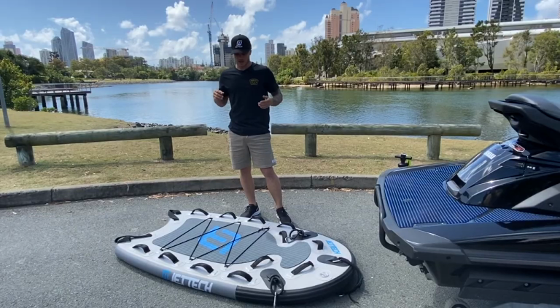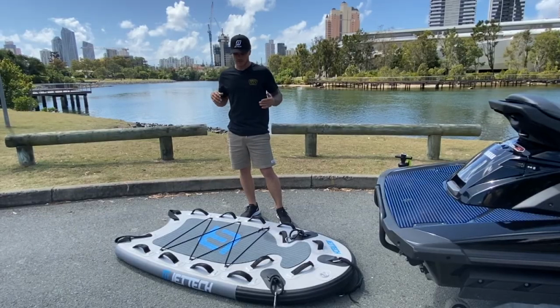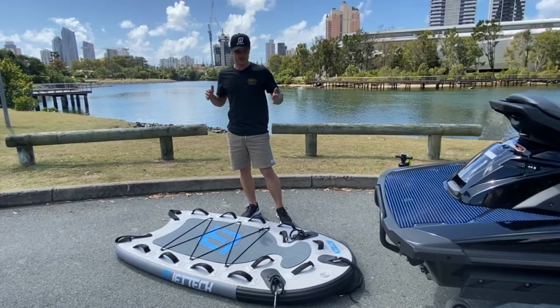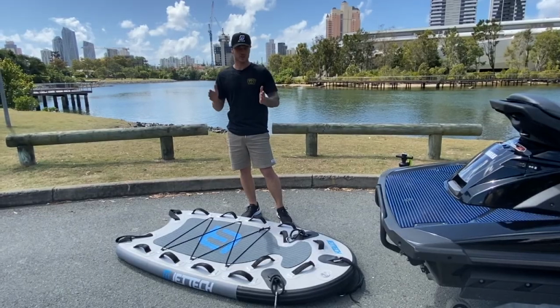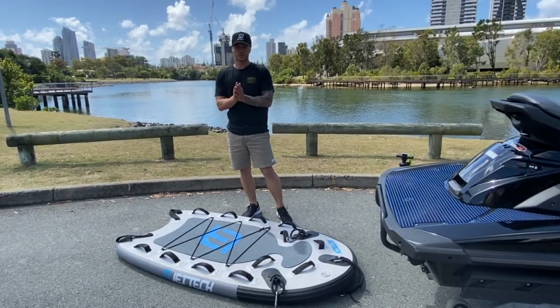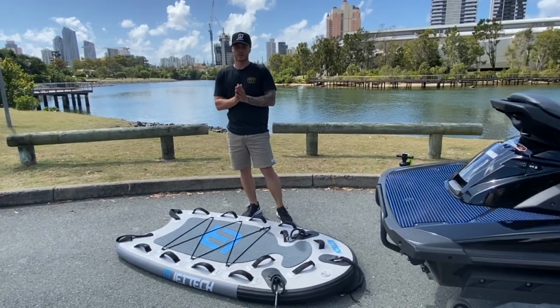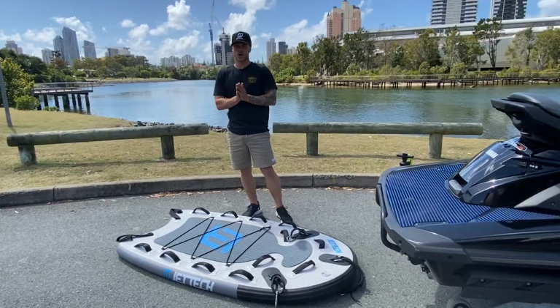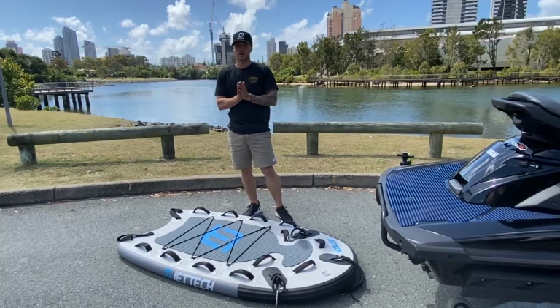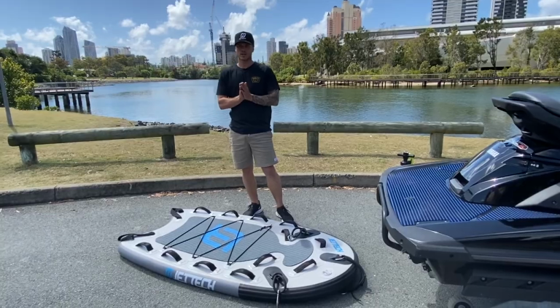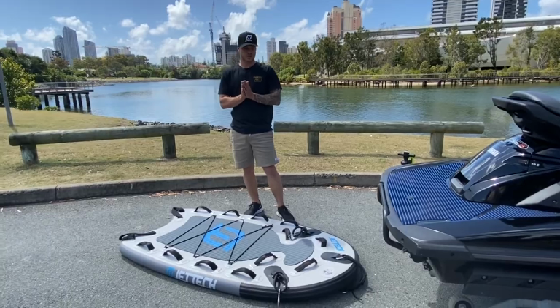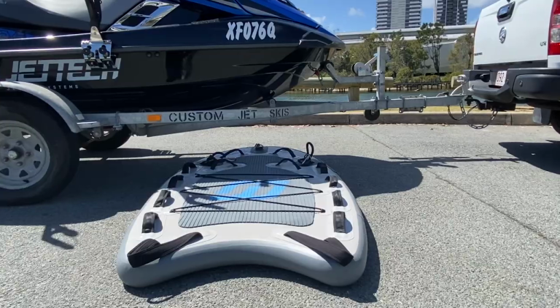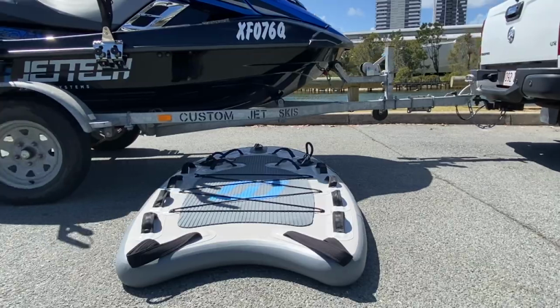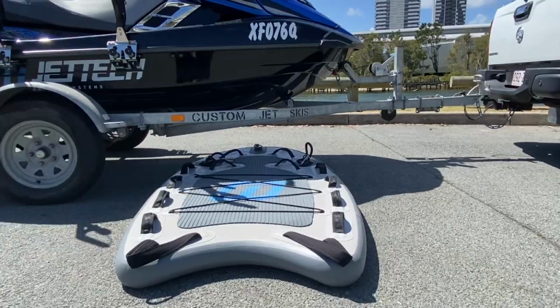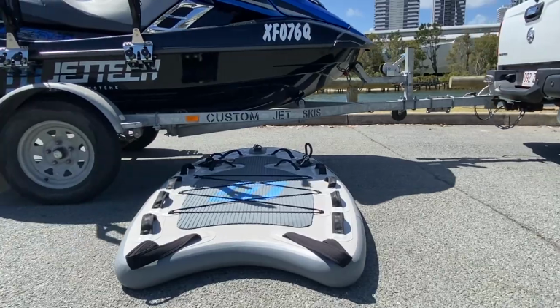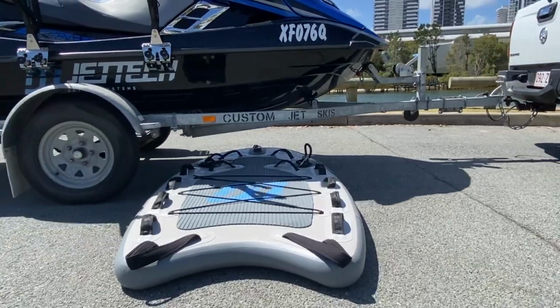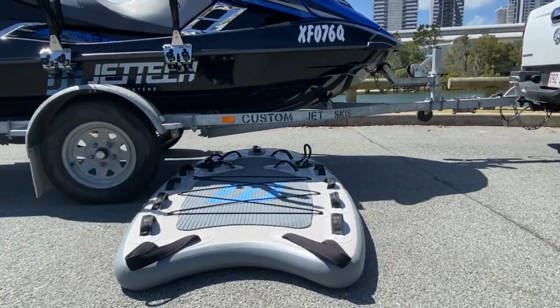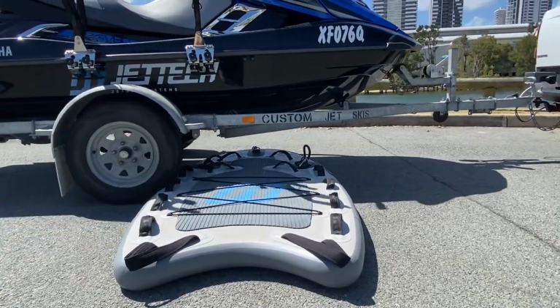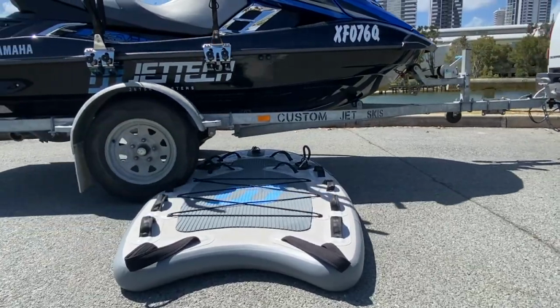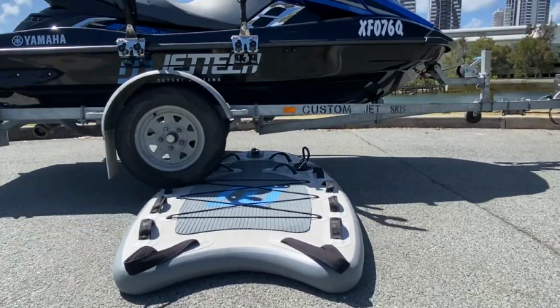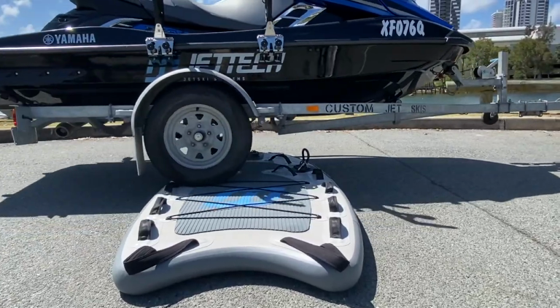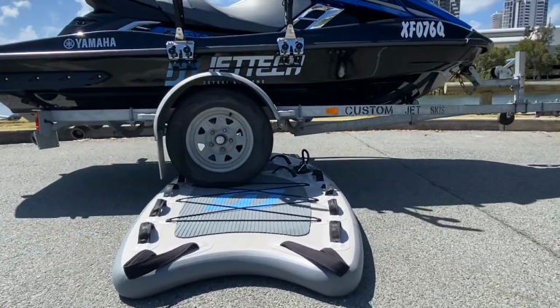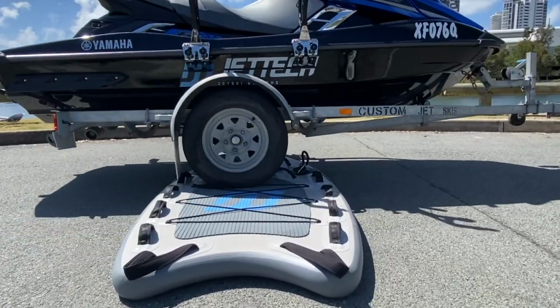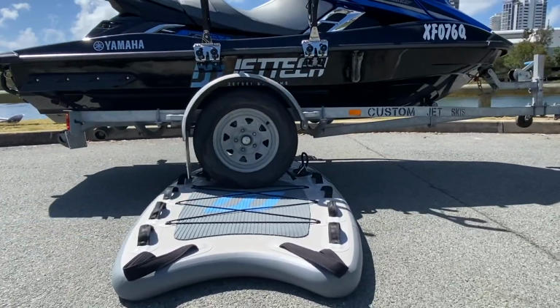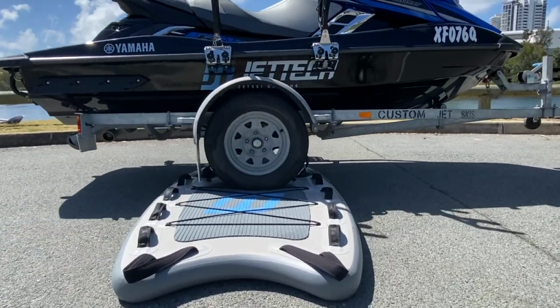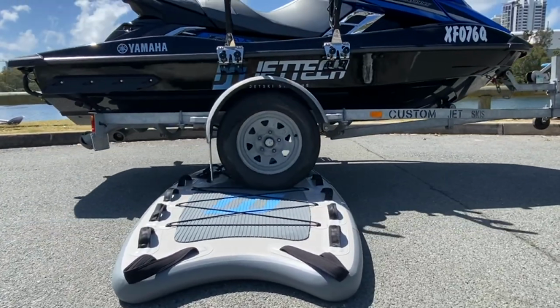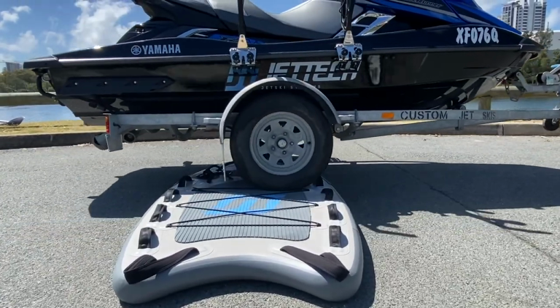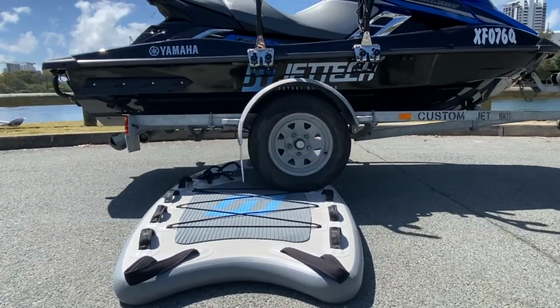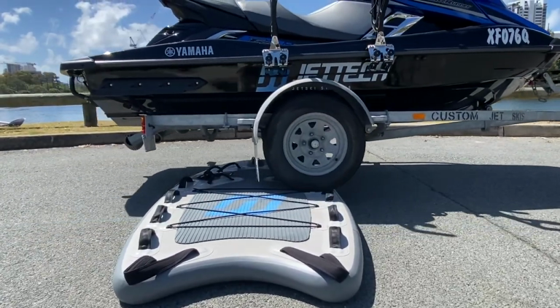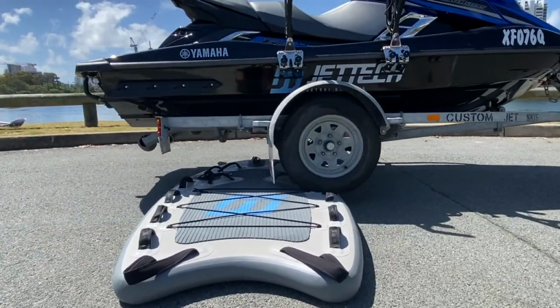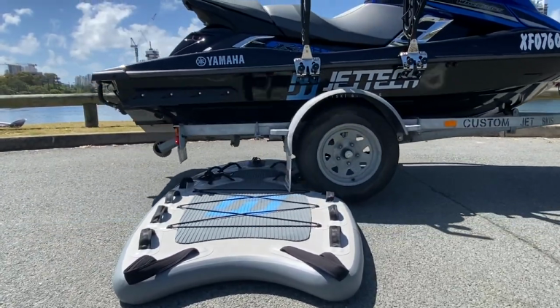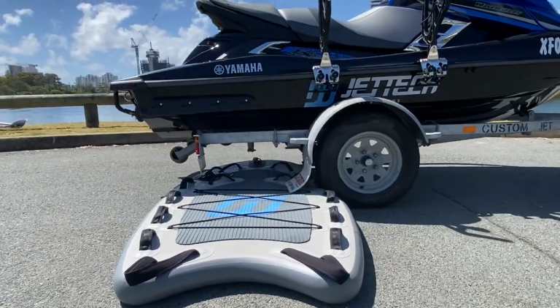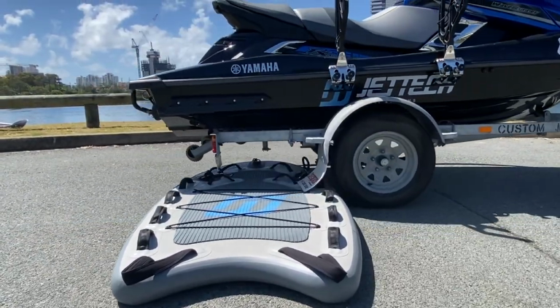Our sleds are super sturdy as well, as you can see in this quick little video of us driving over it with the trailer.